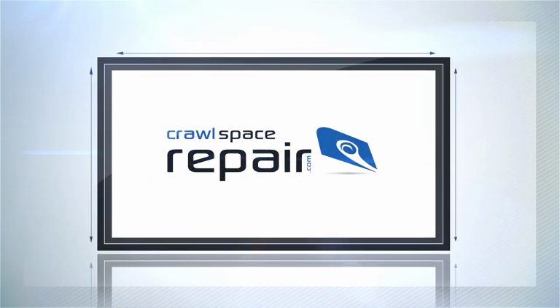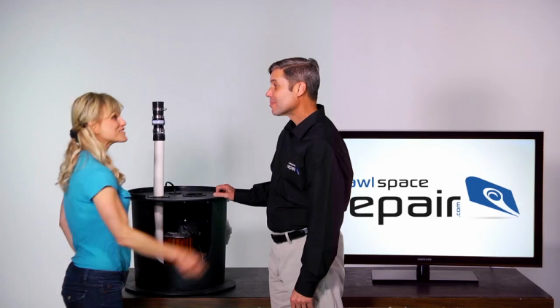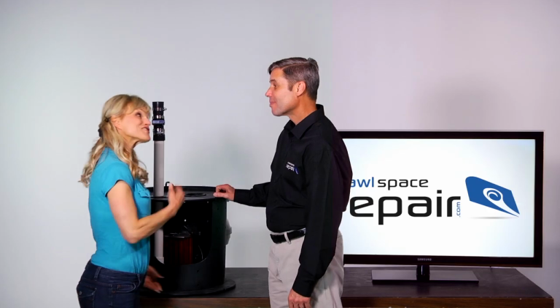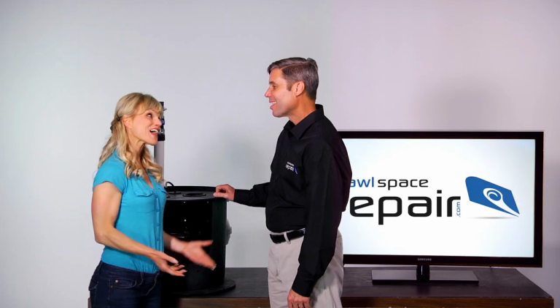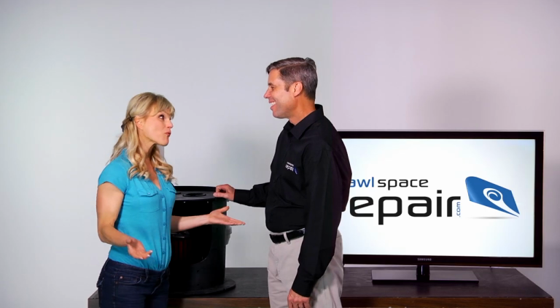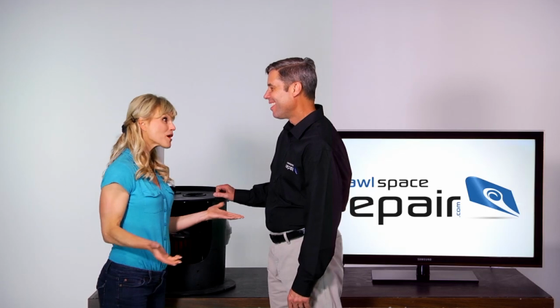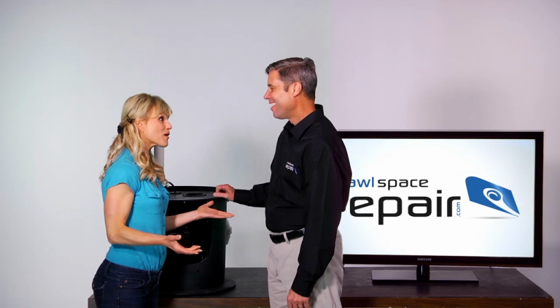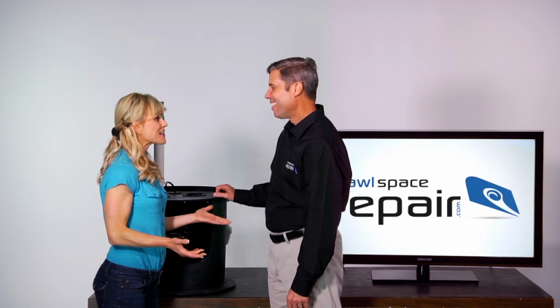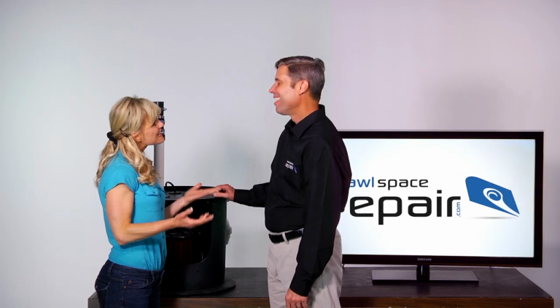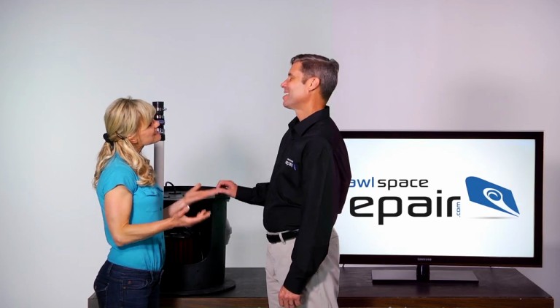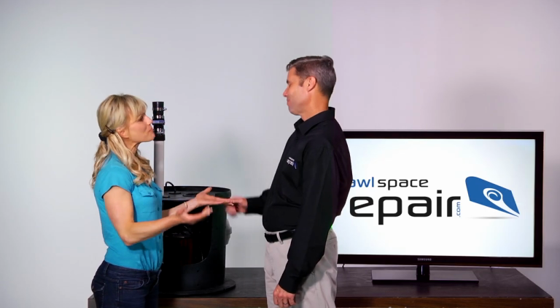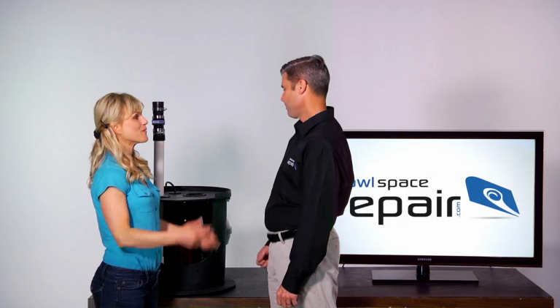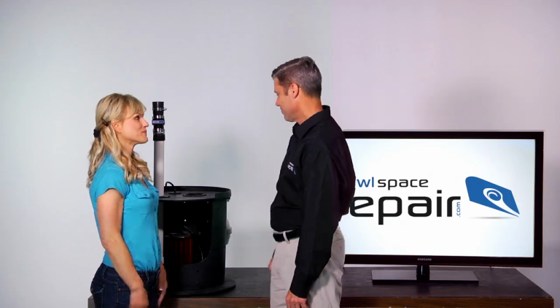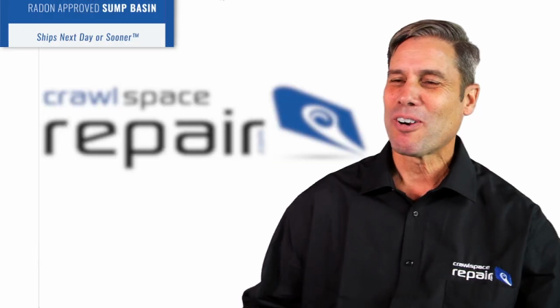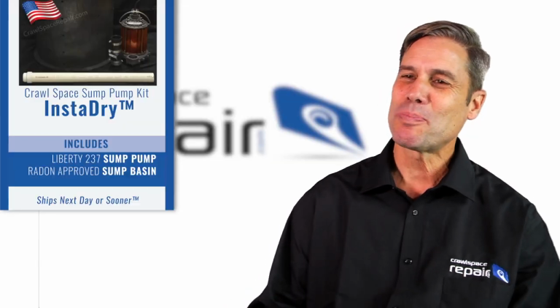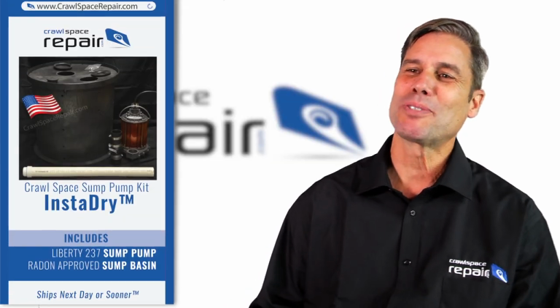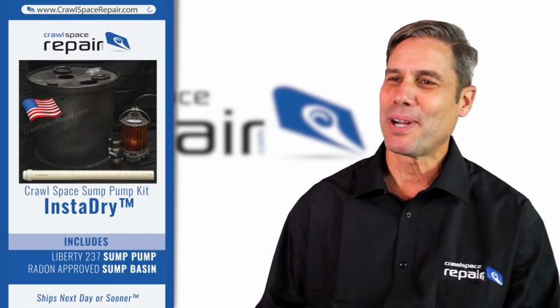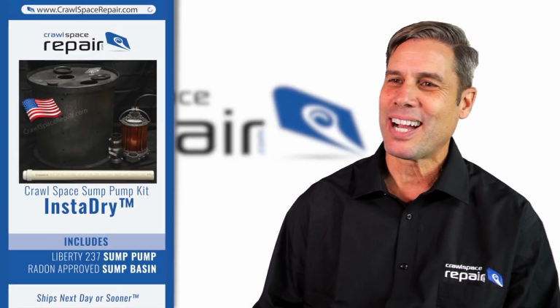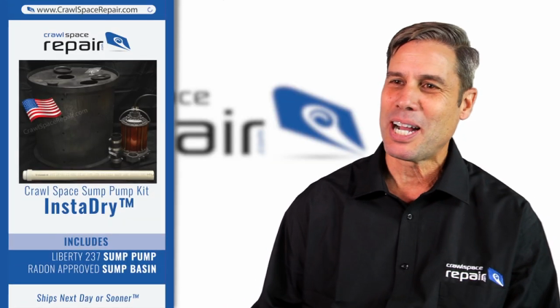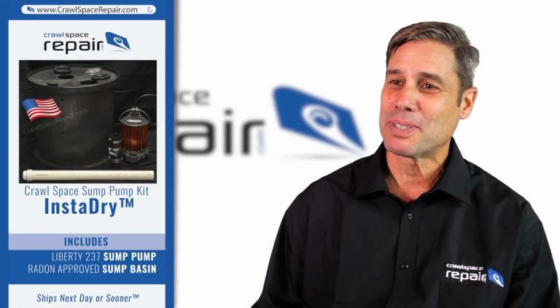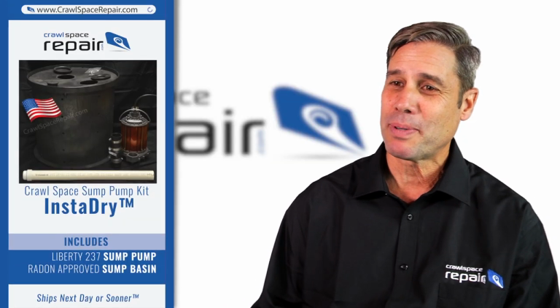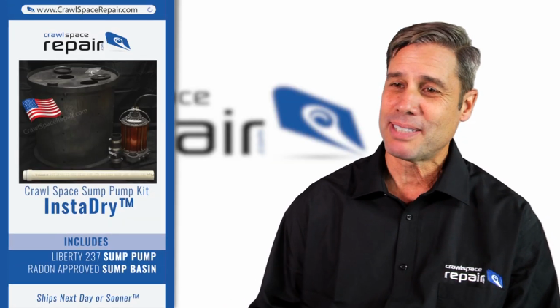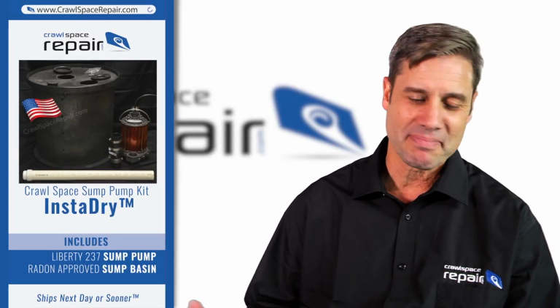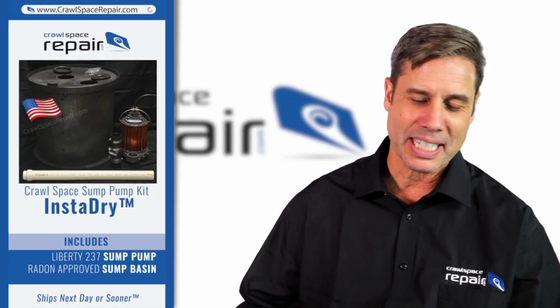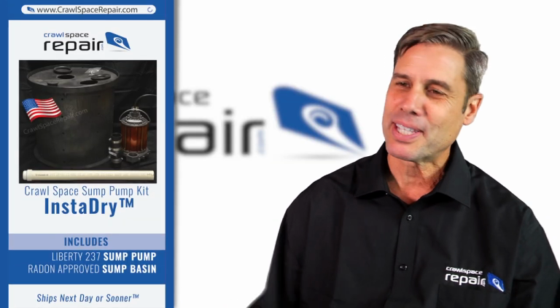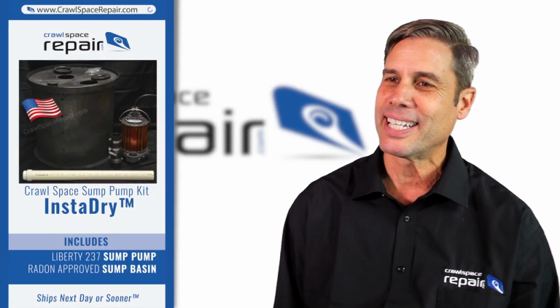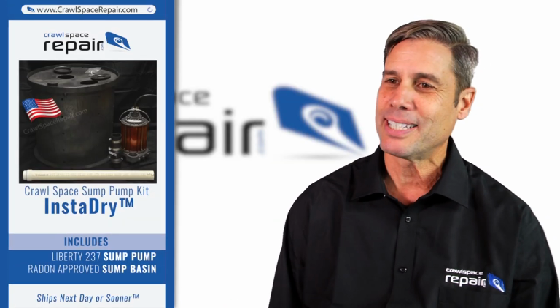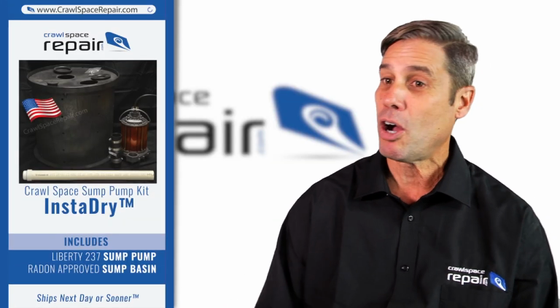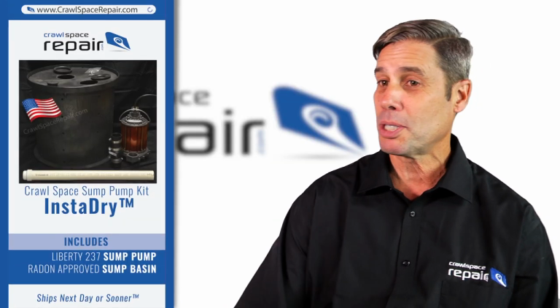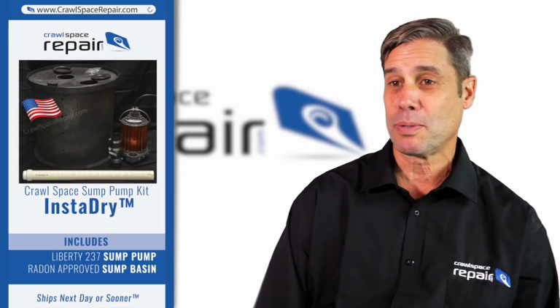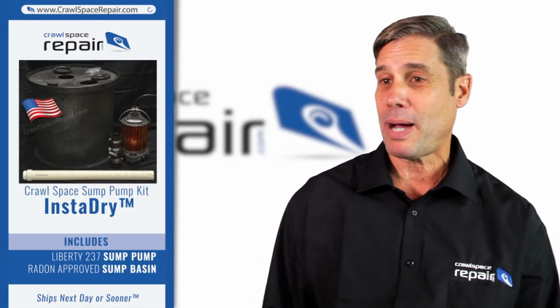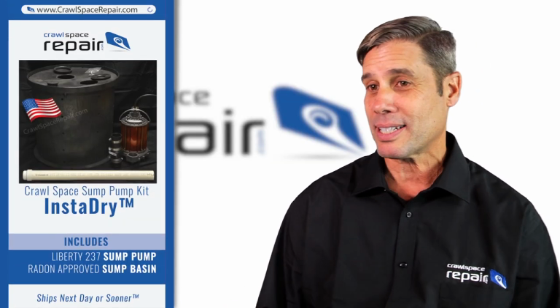It turns out I have a water problem and I need a sump pump. CrawlSpaceRepair.com sump kit has everything you need, all shipped in one box.